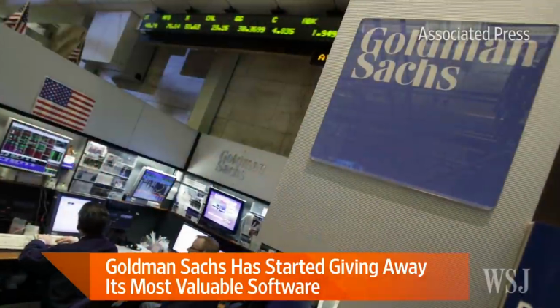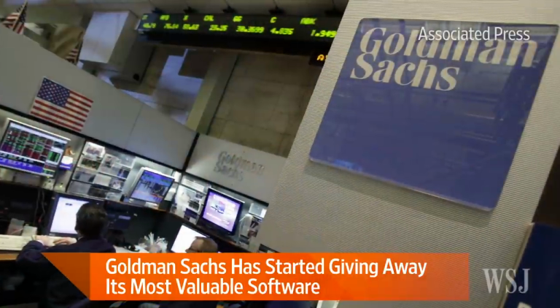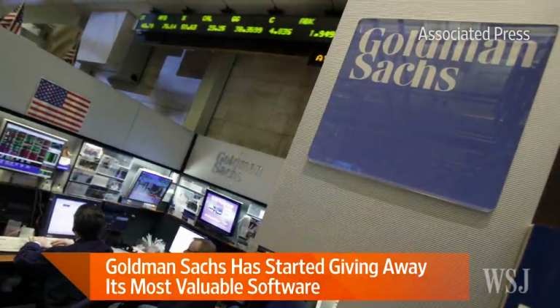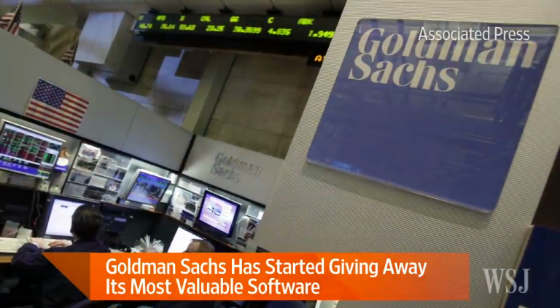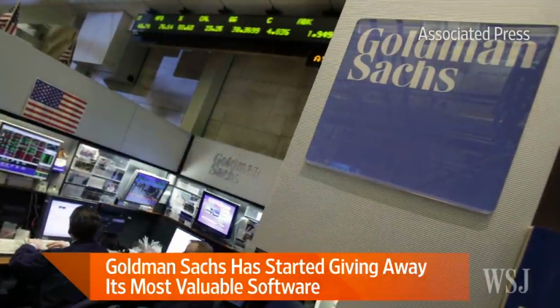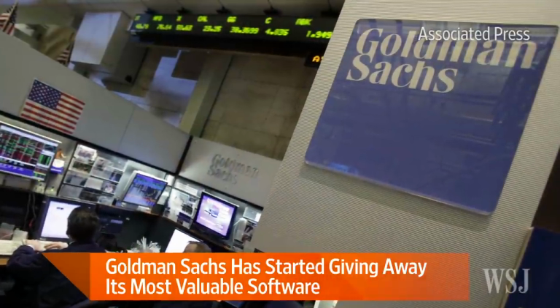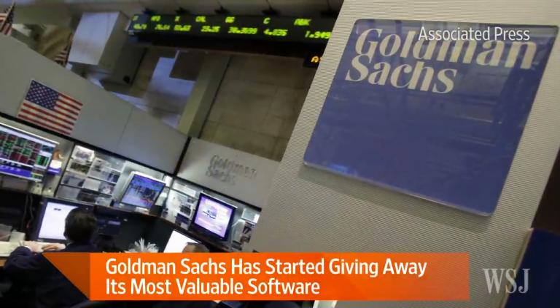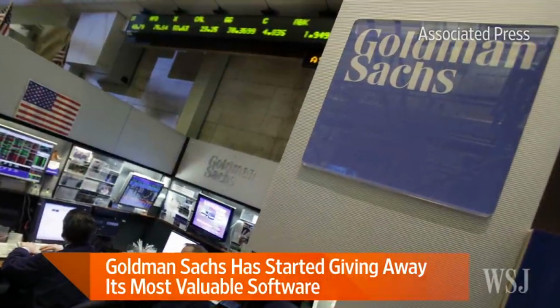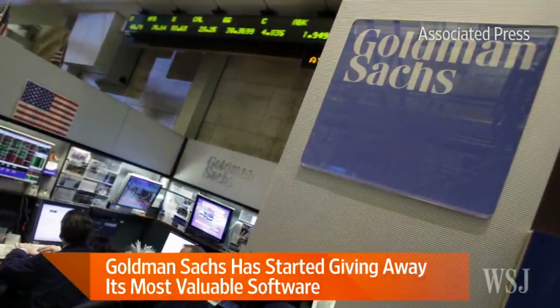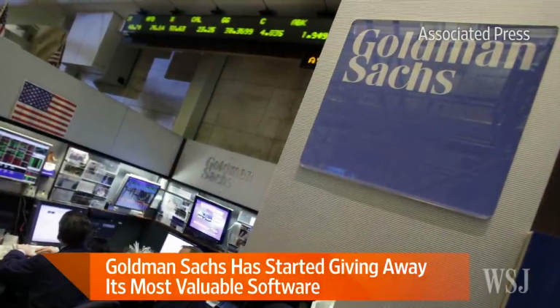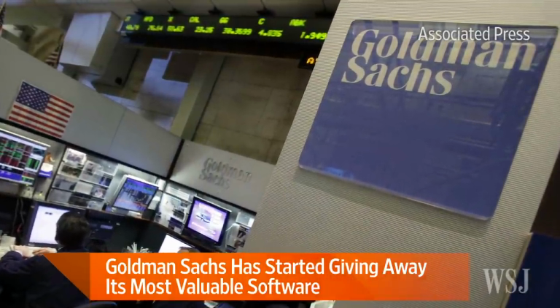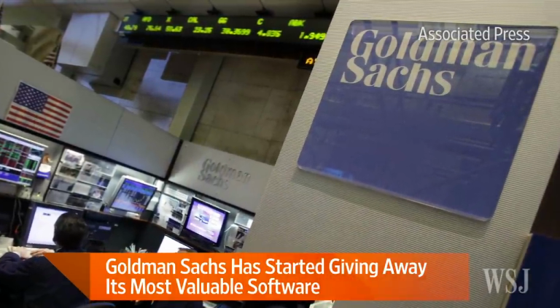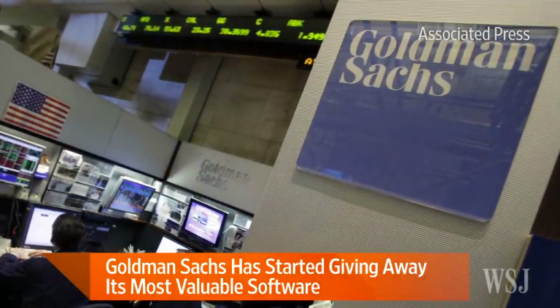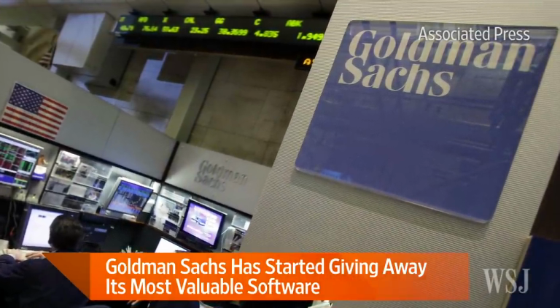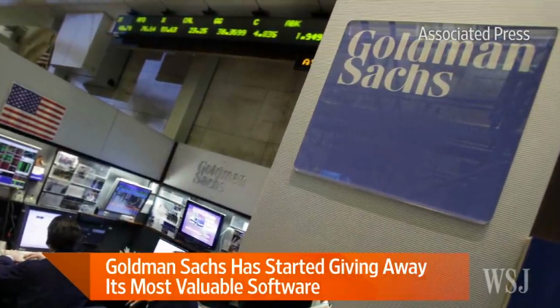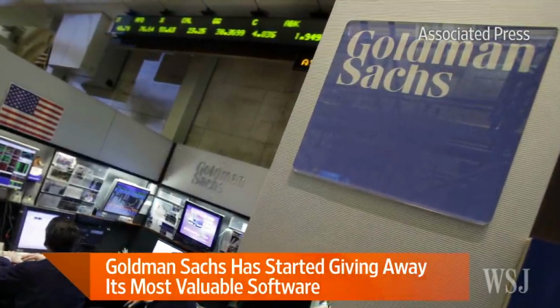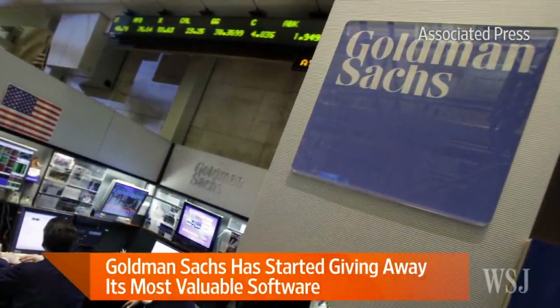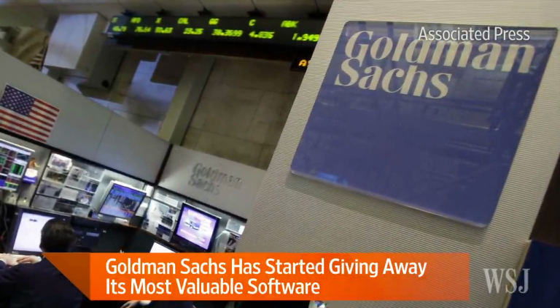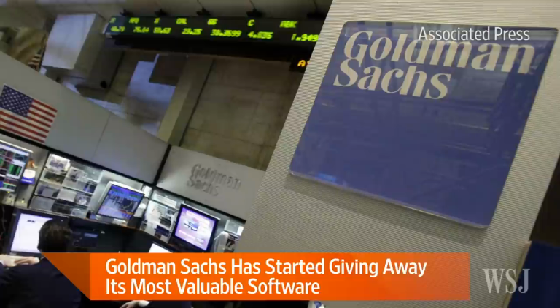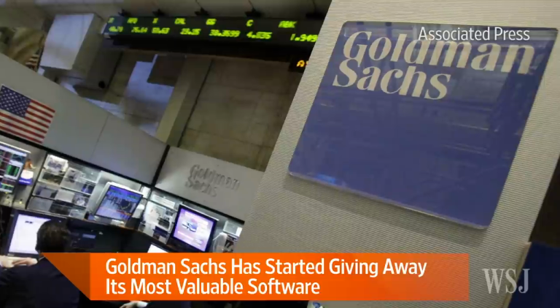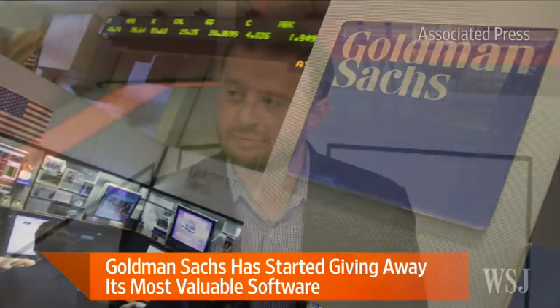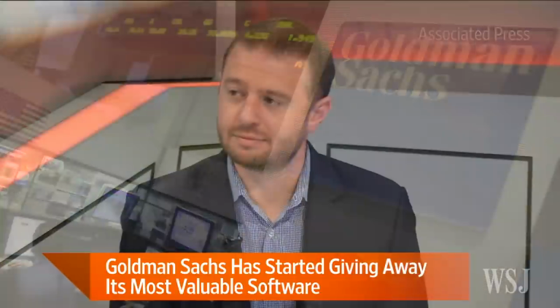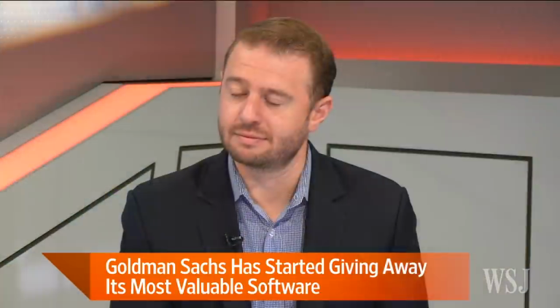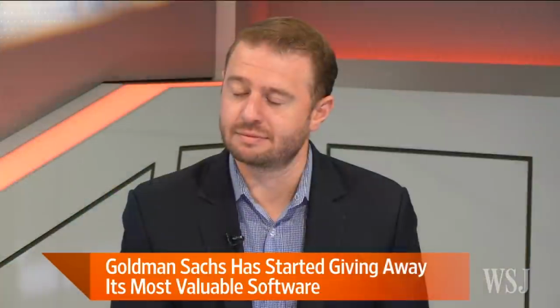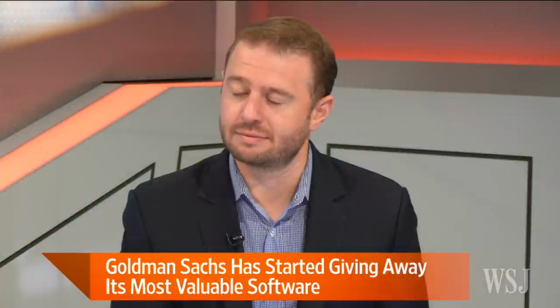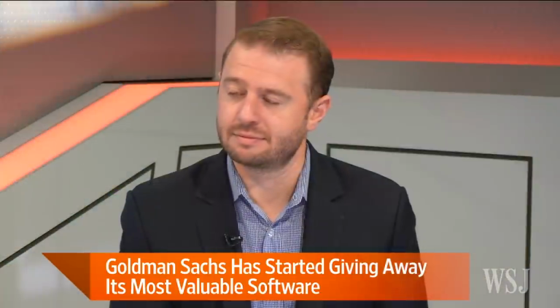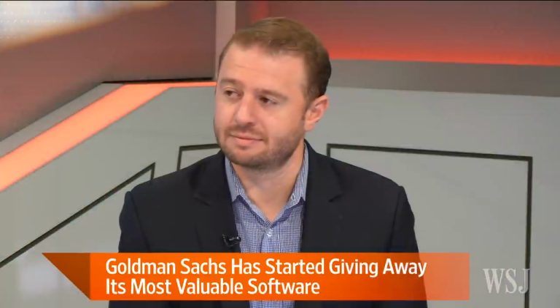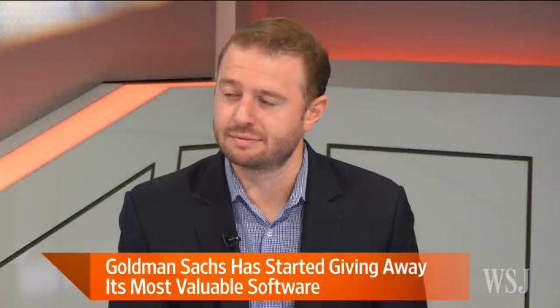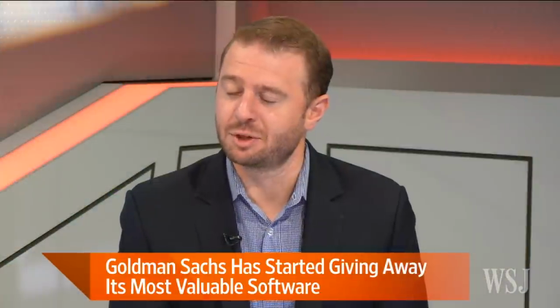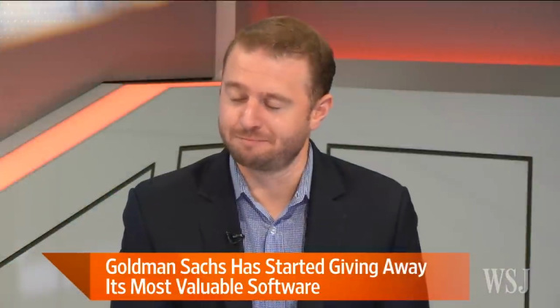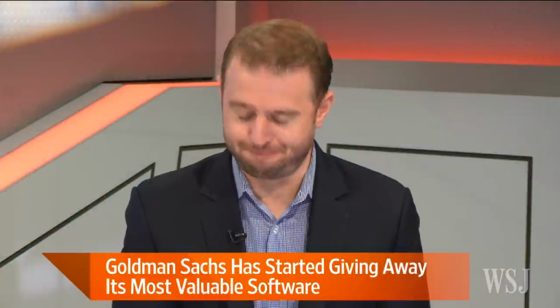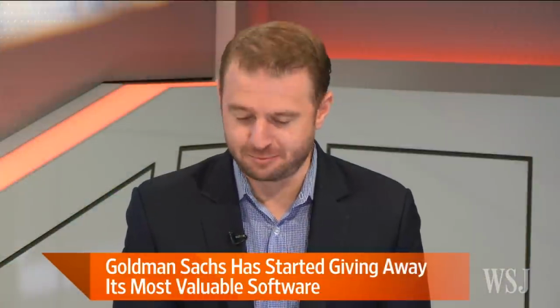Joining us now to discuss is Wall Street Journal News Editor Jeff Rogo. Hi Jeff, great to see you.